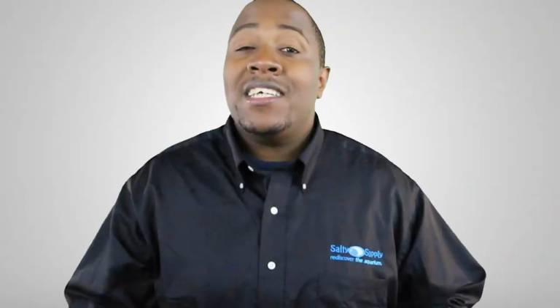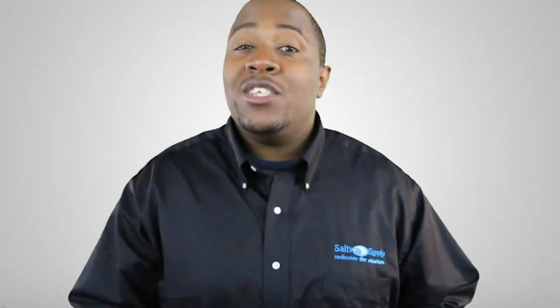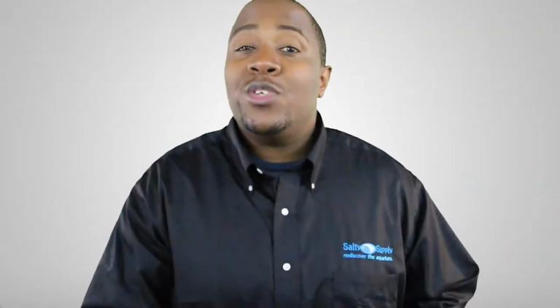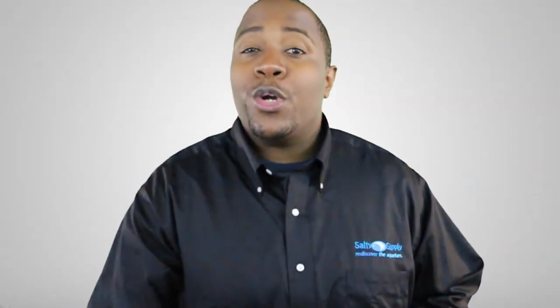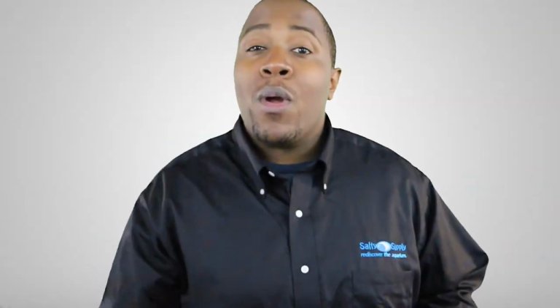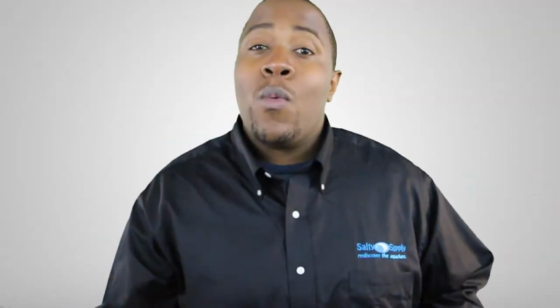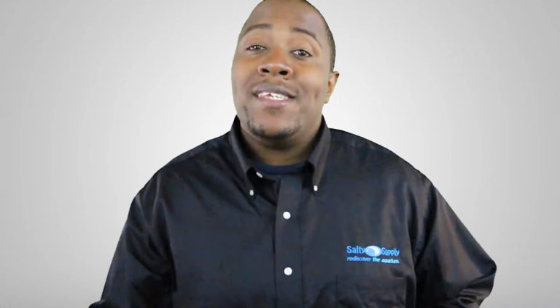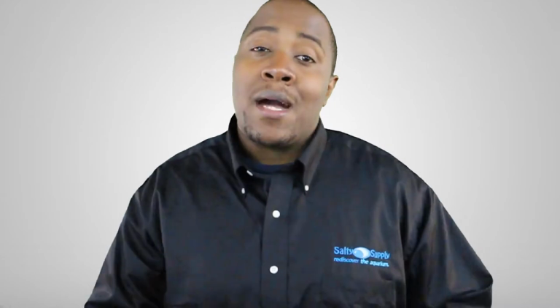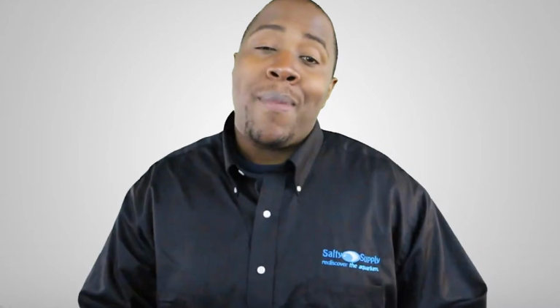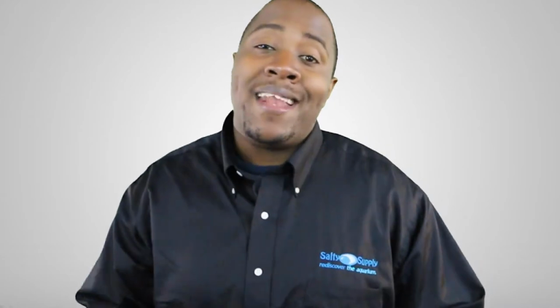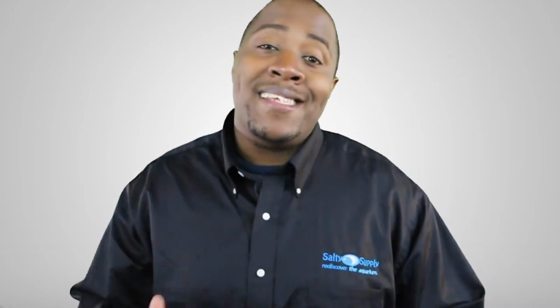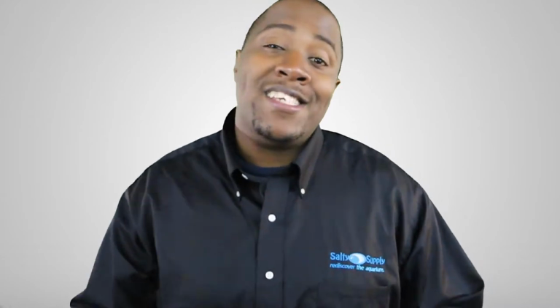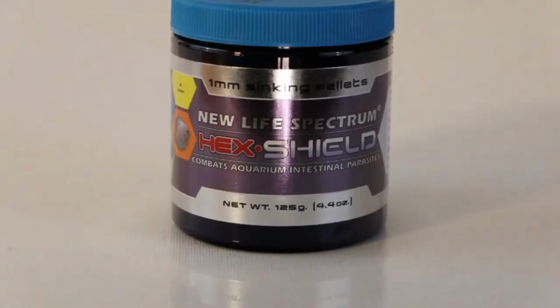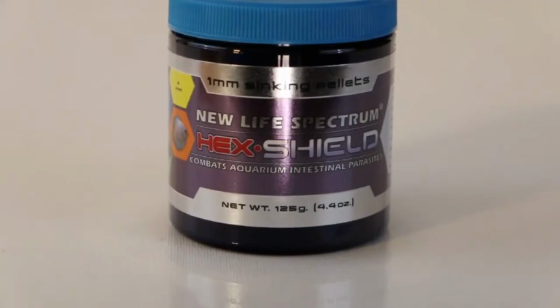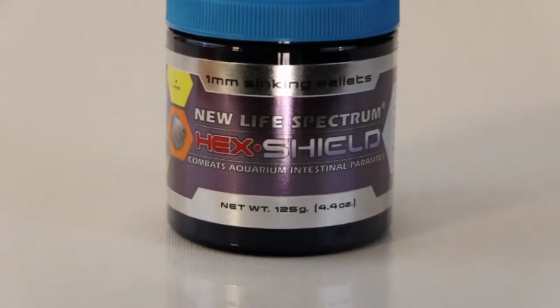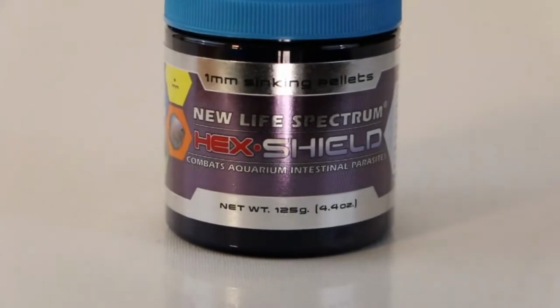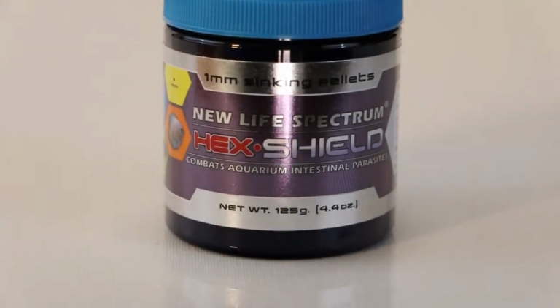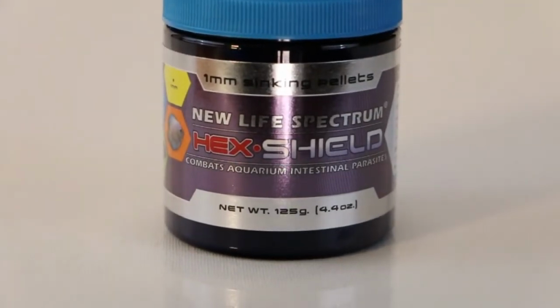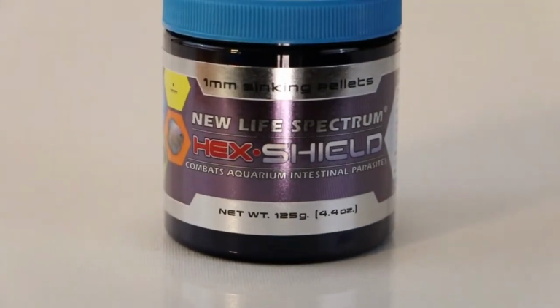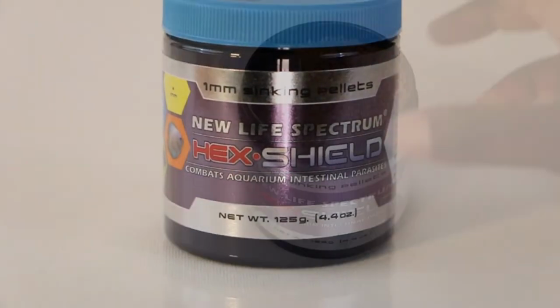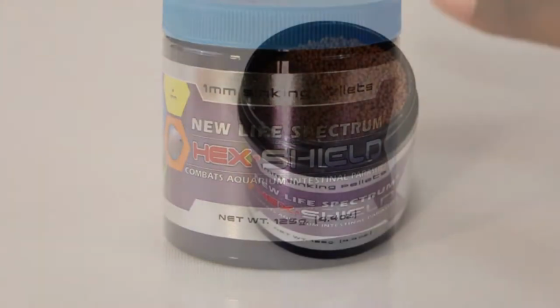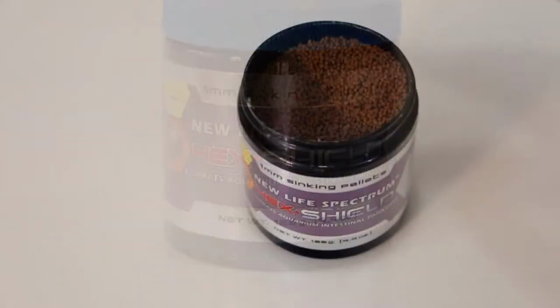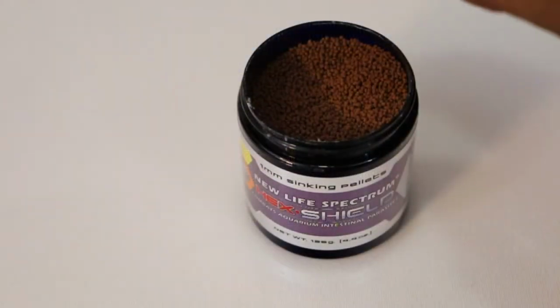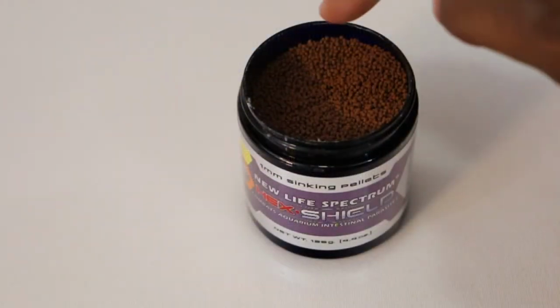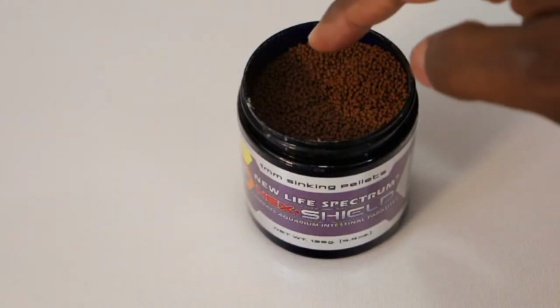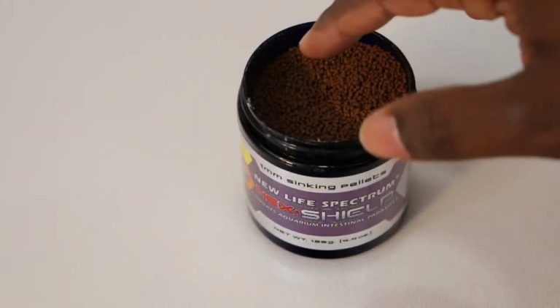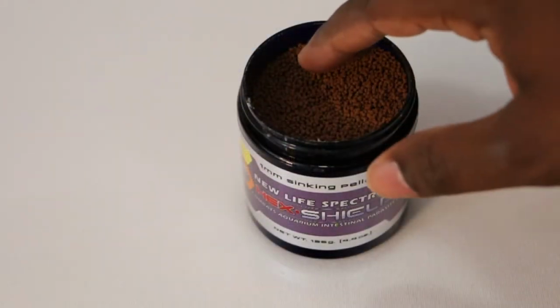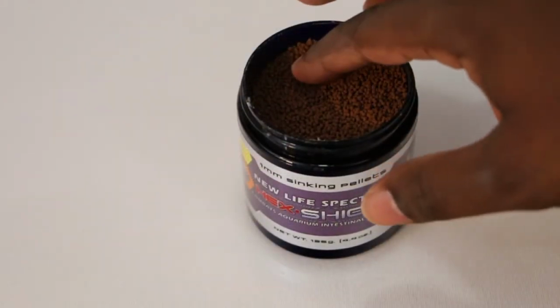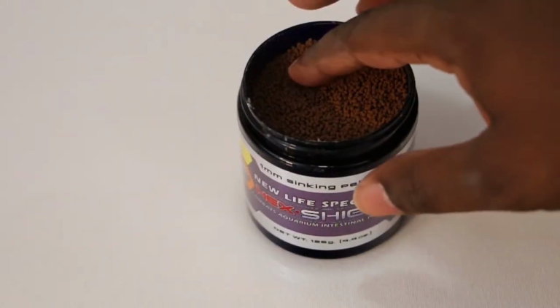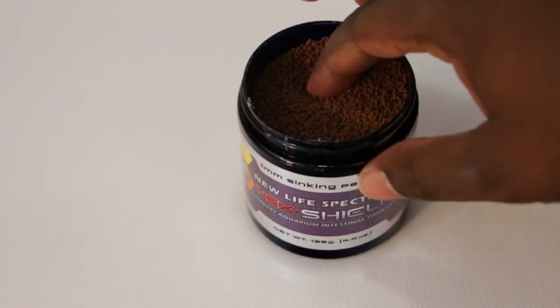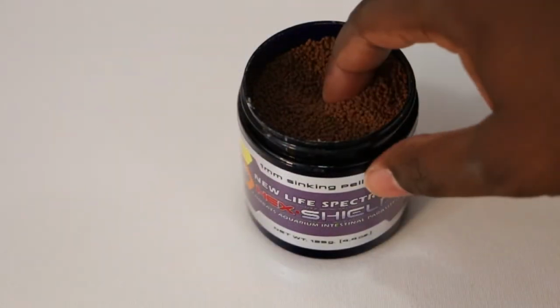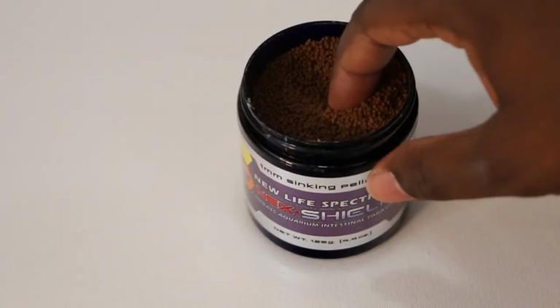Hickshield is a great way to combat intestinal parasites, so it's equally great for new additions to your tank.